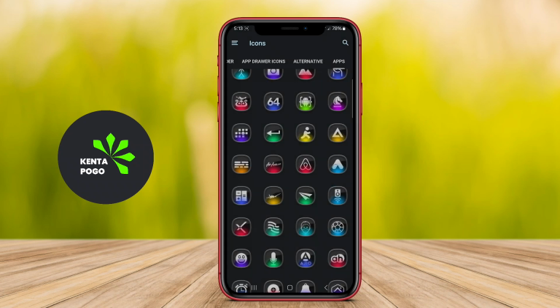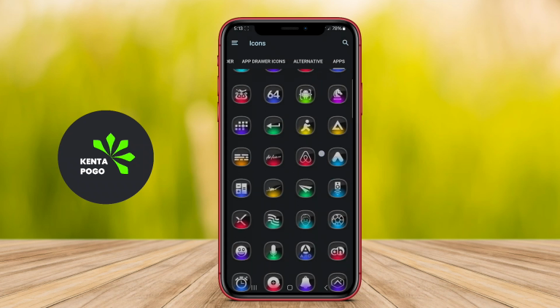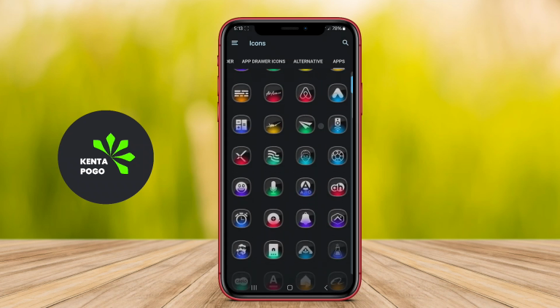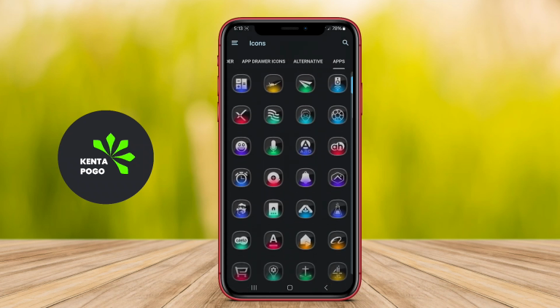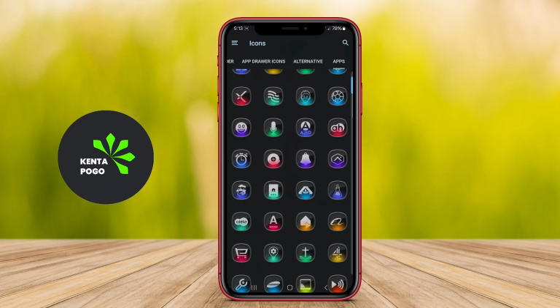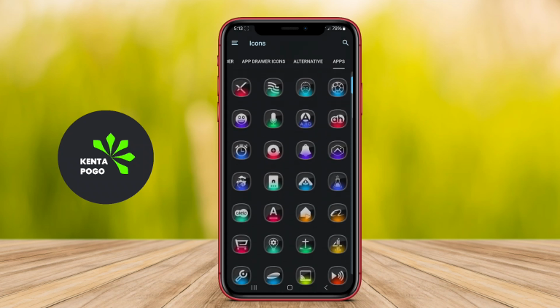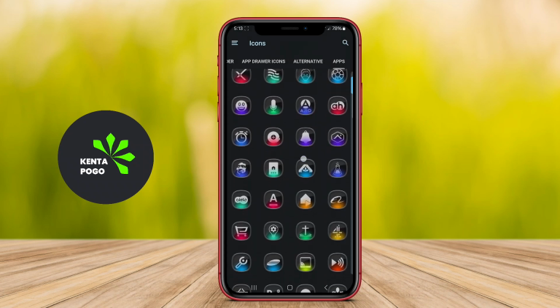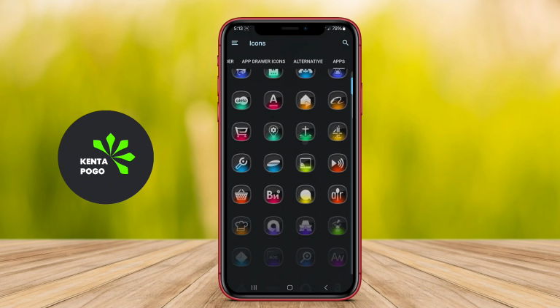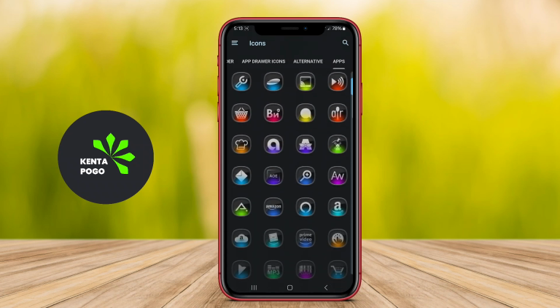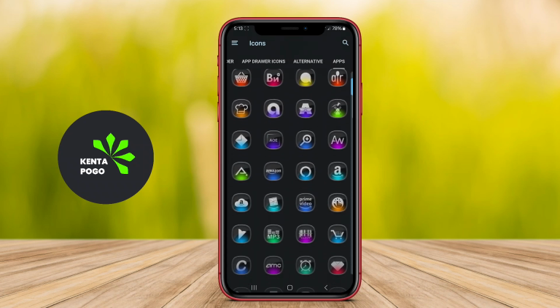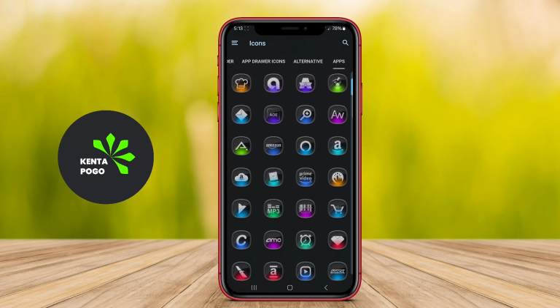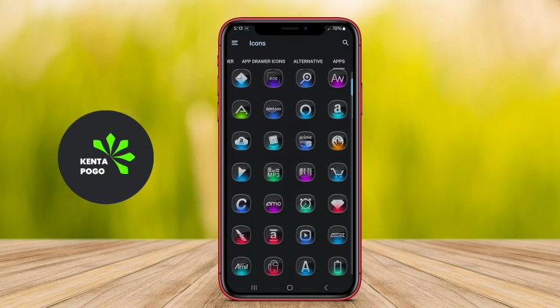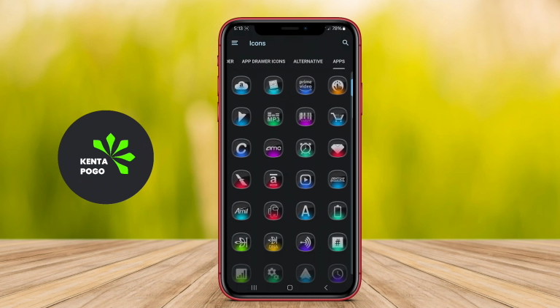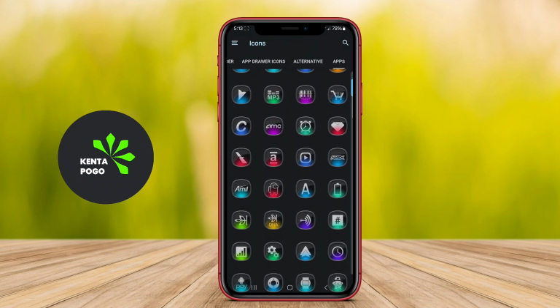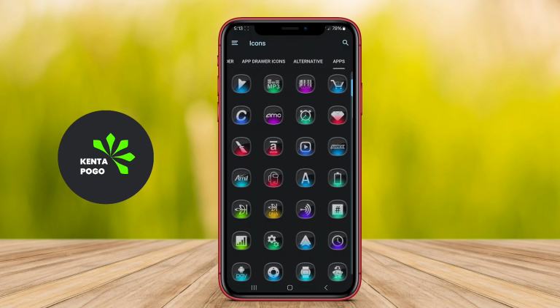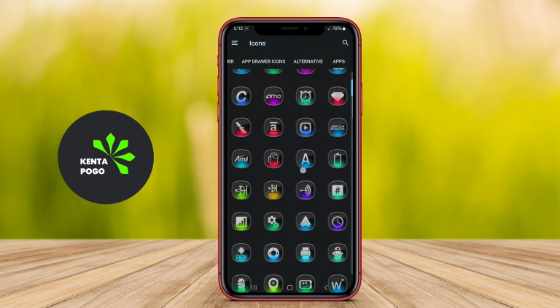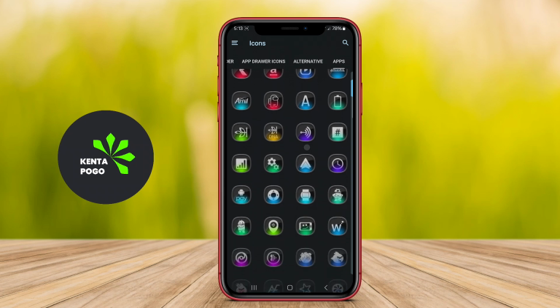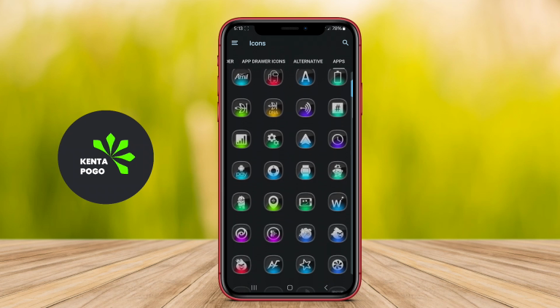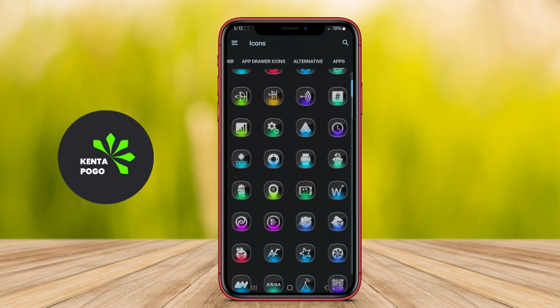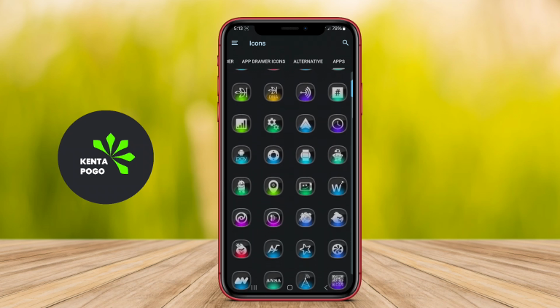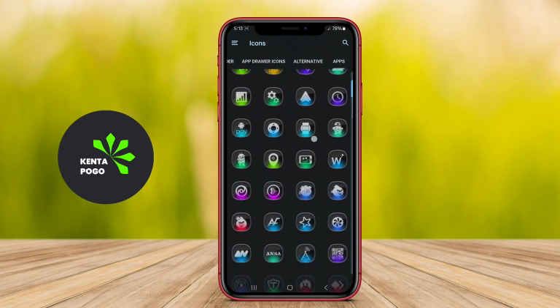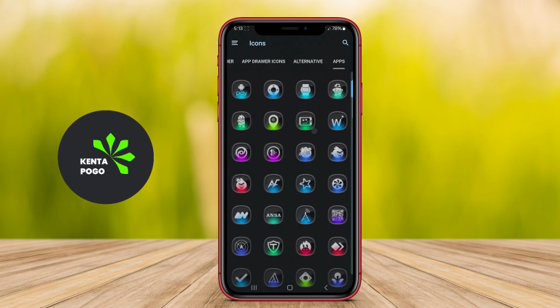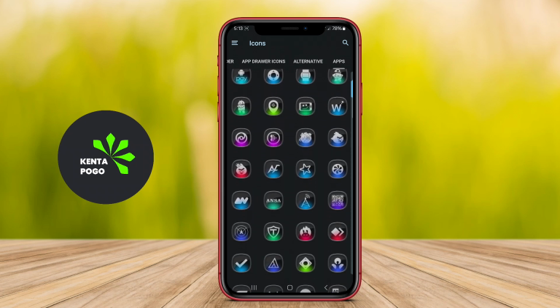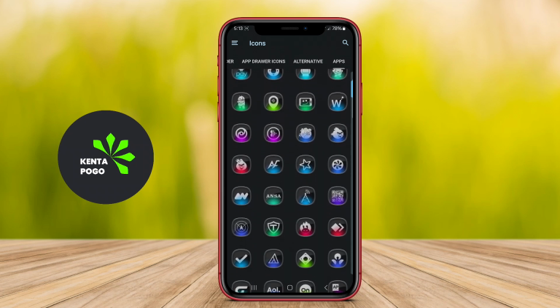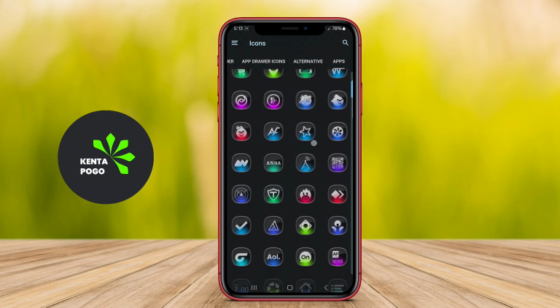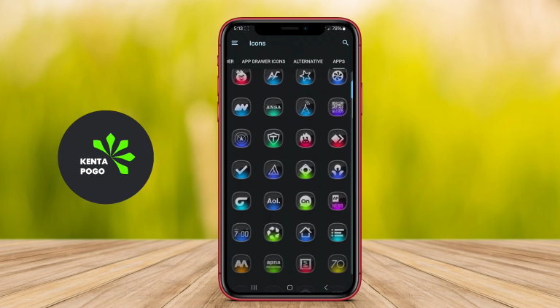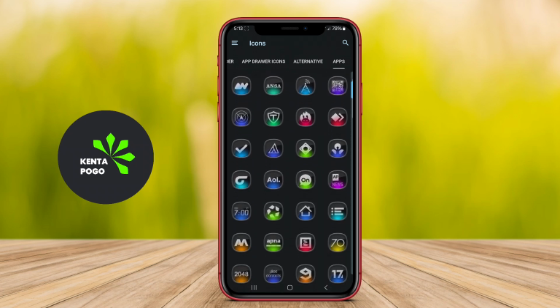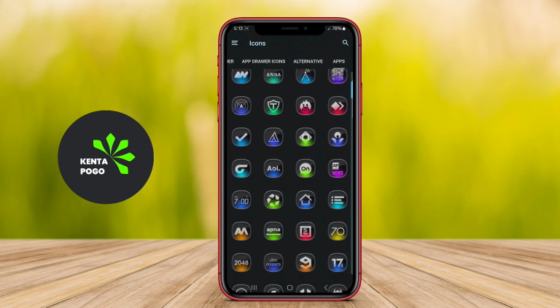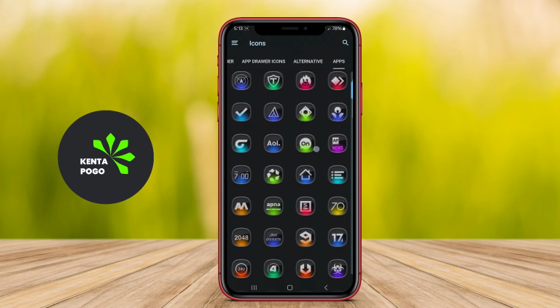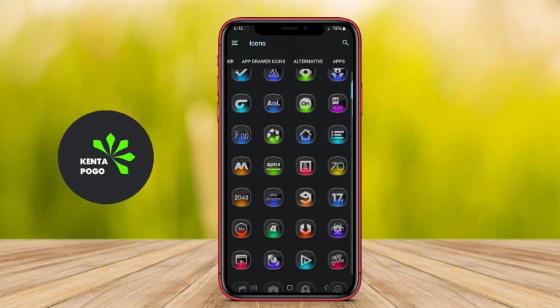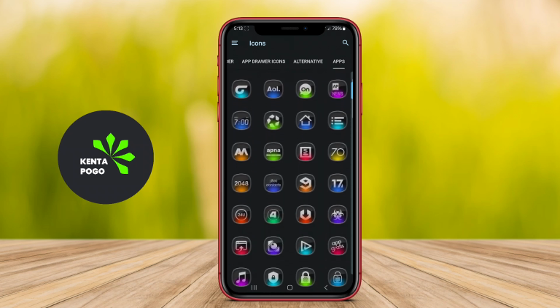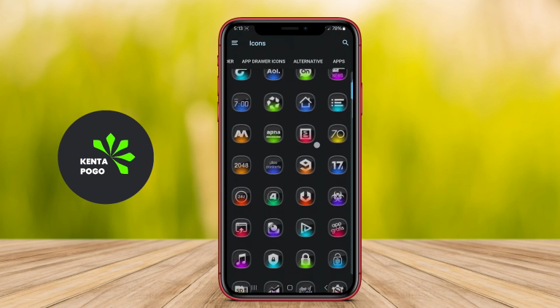The icon pack typically includes thousands of icons, supporting many popular apps, ensuring comprehensive coverage for most users.